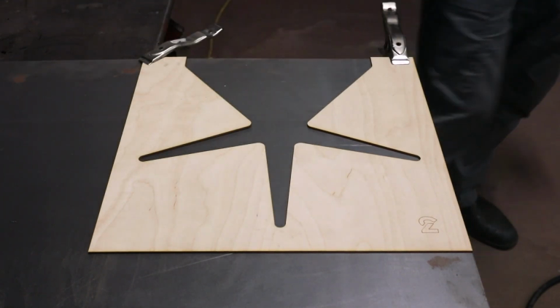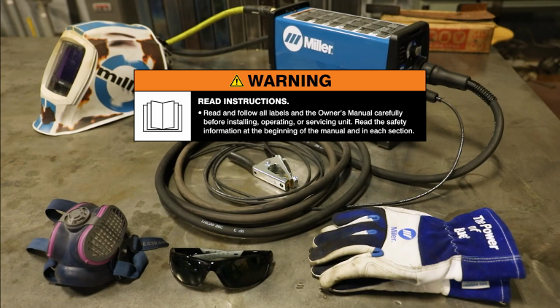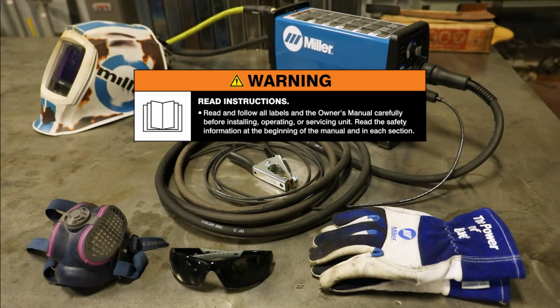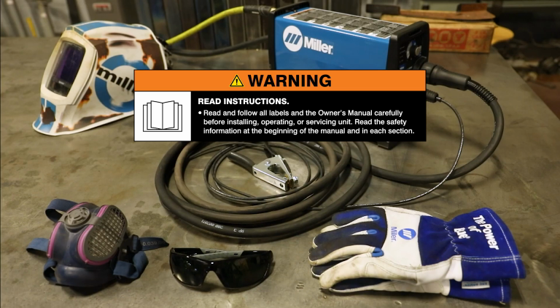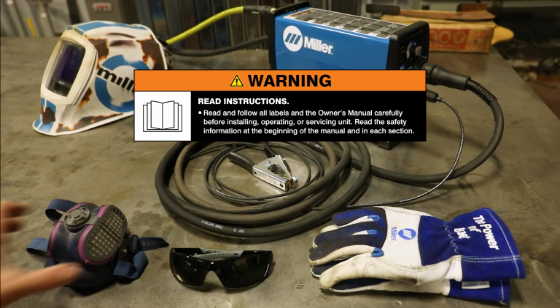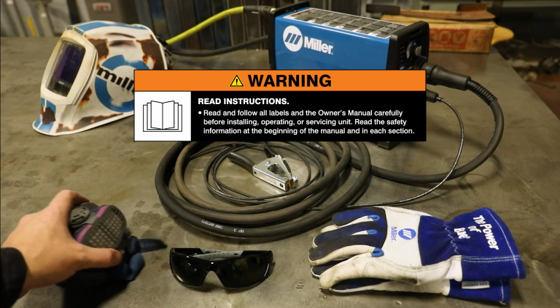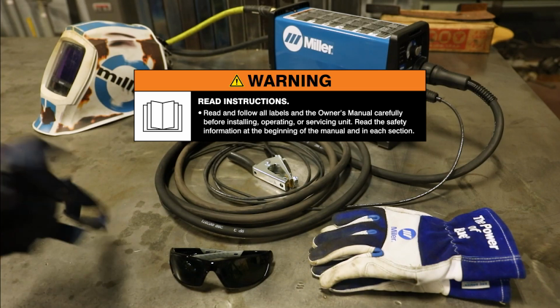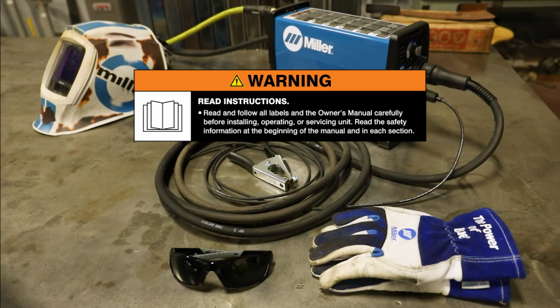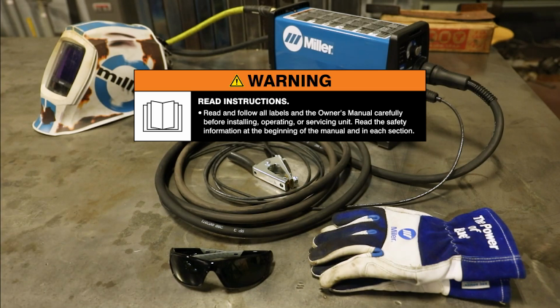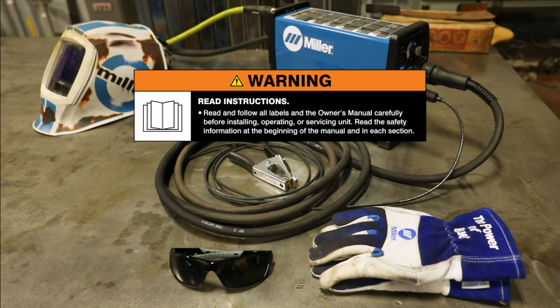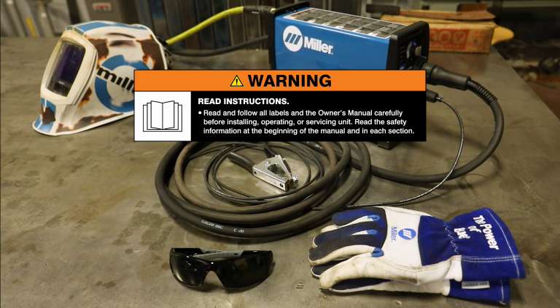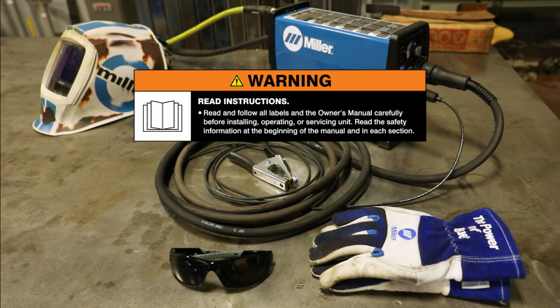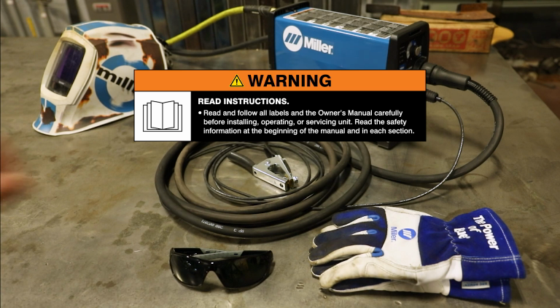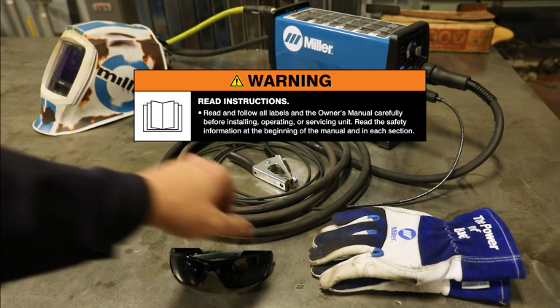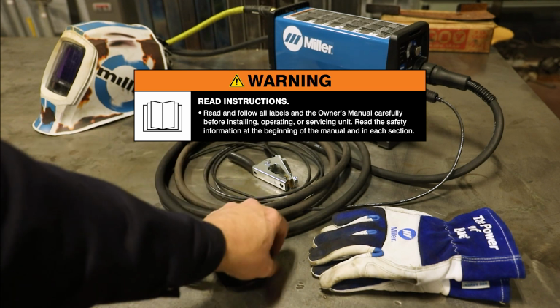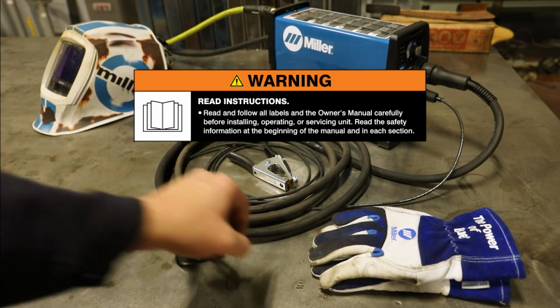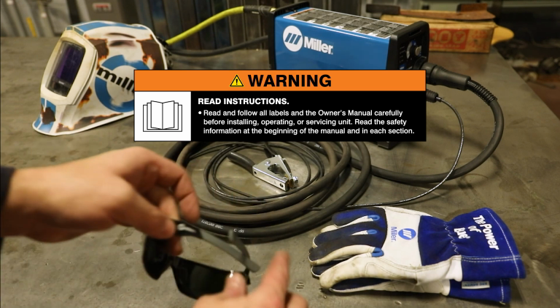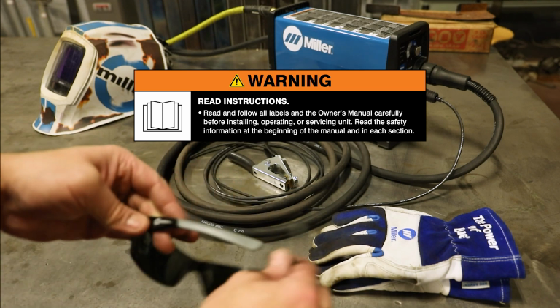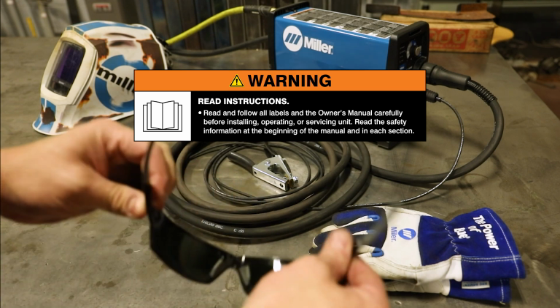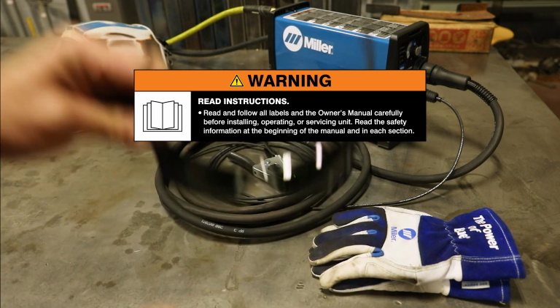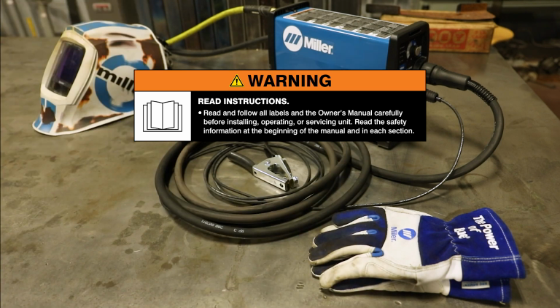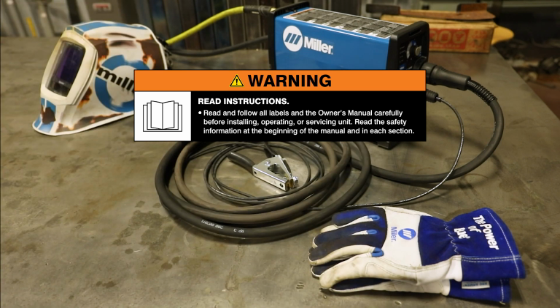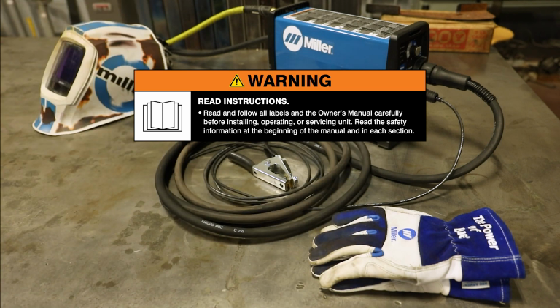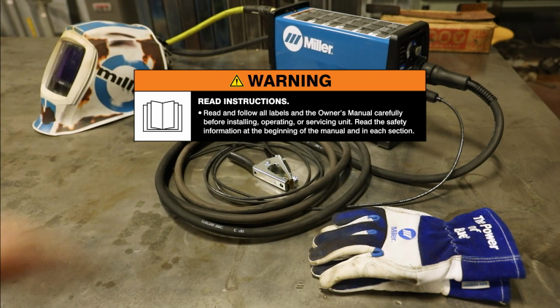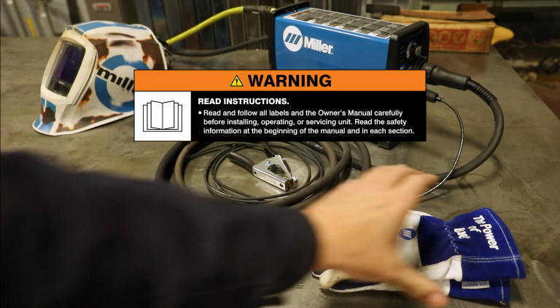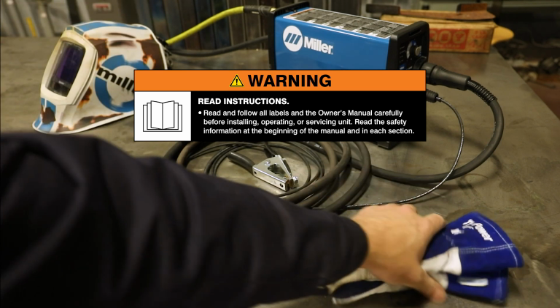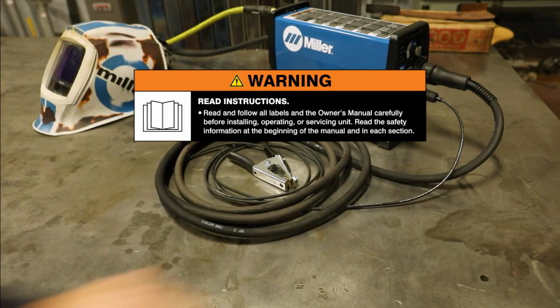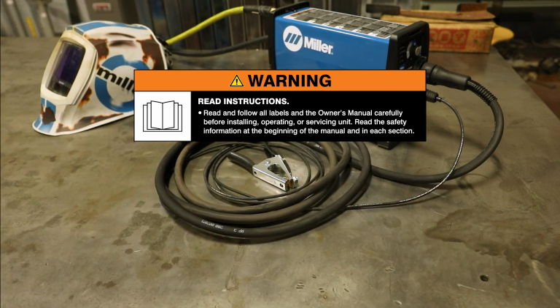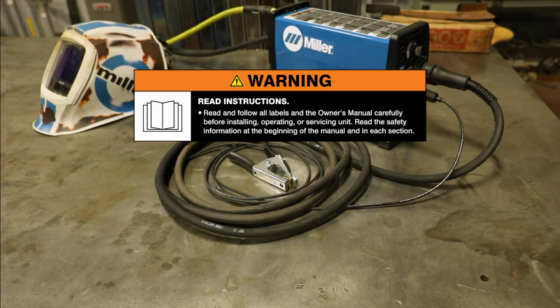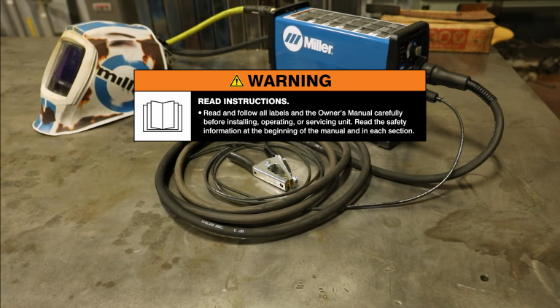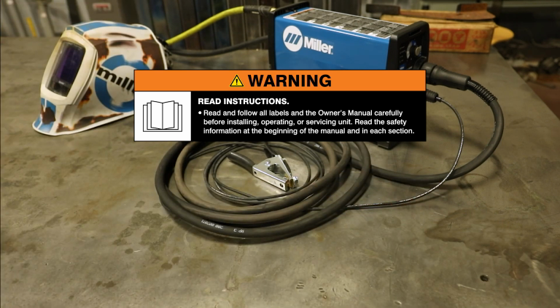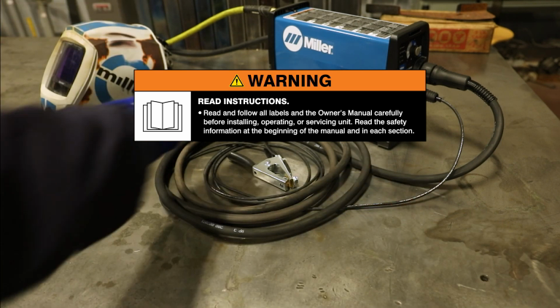Be sure to read and follow all labels and the owner's manual. Wear appropriate safety equipment when necessary.